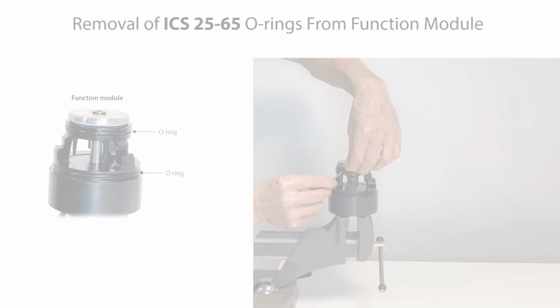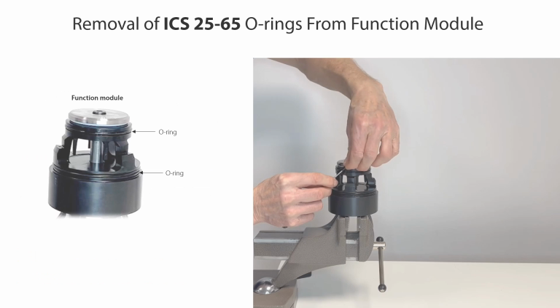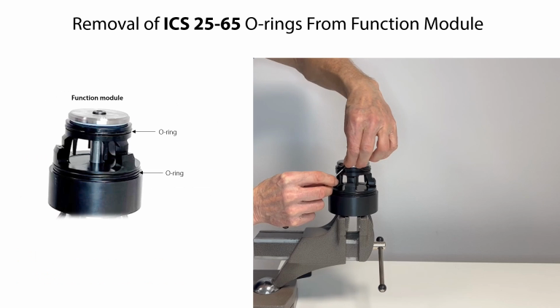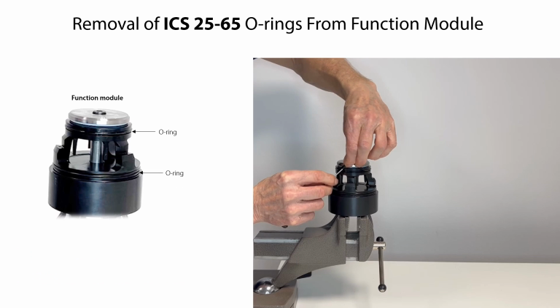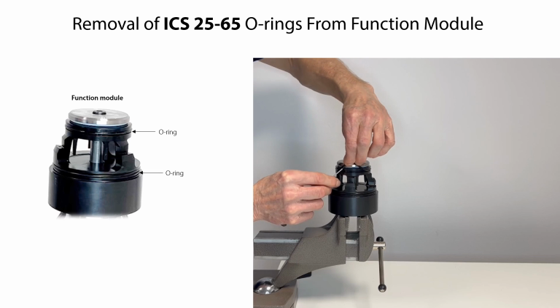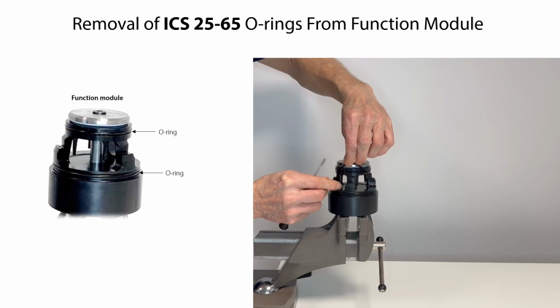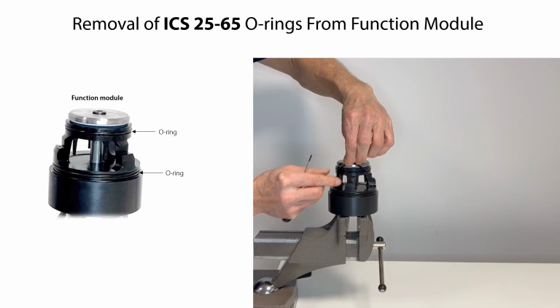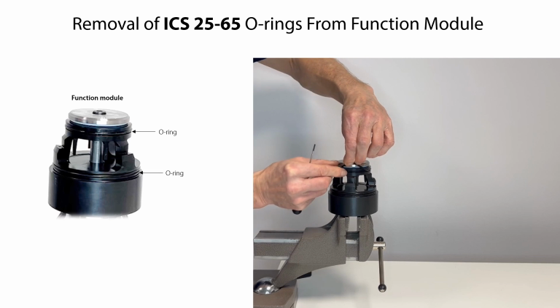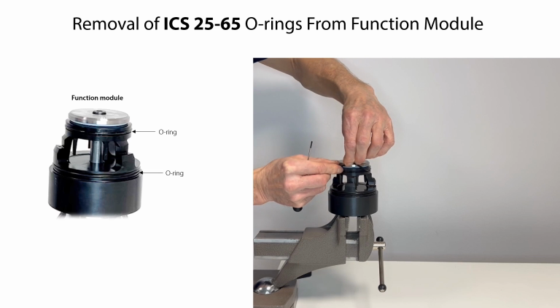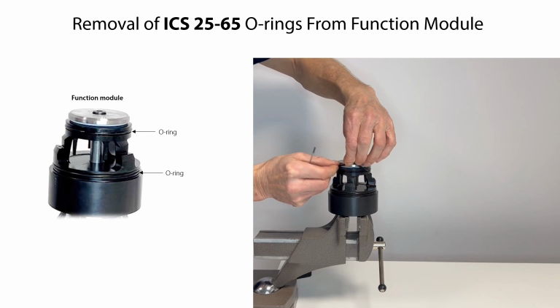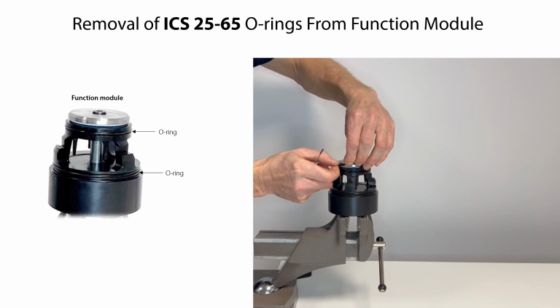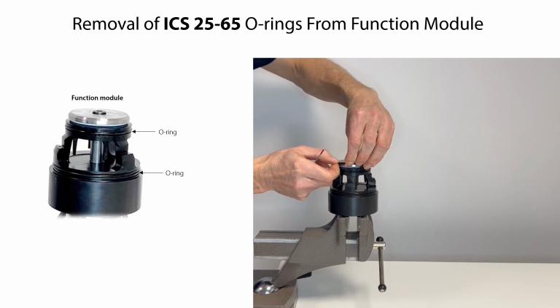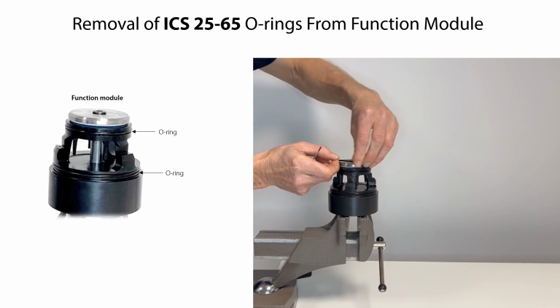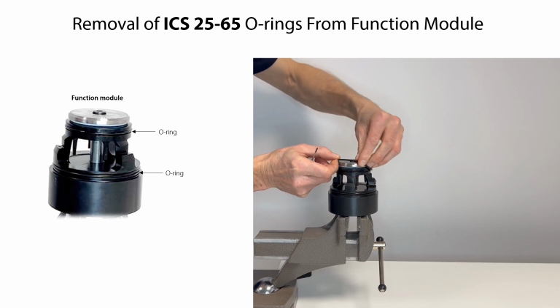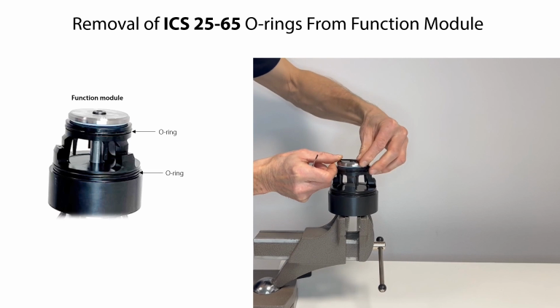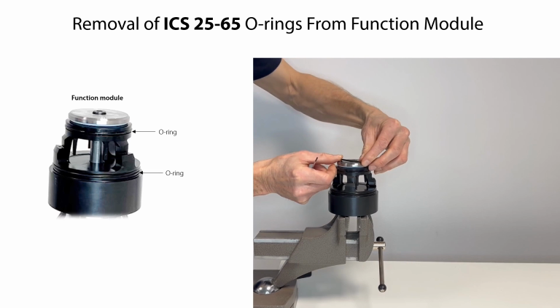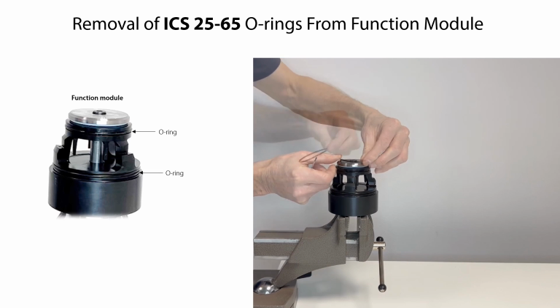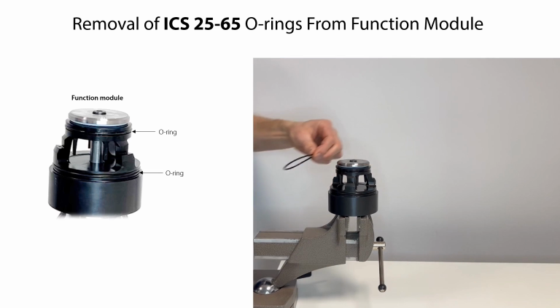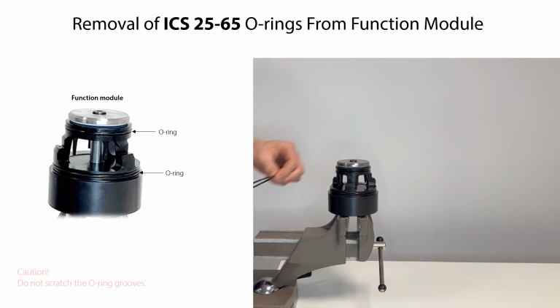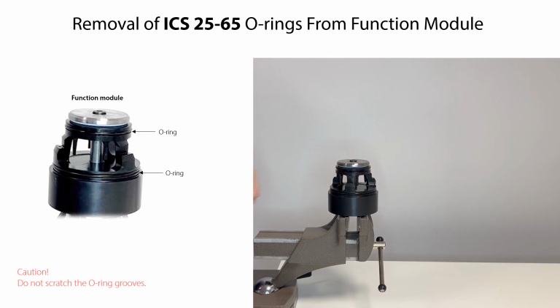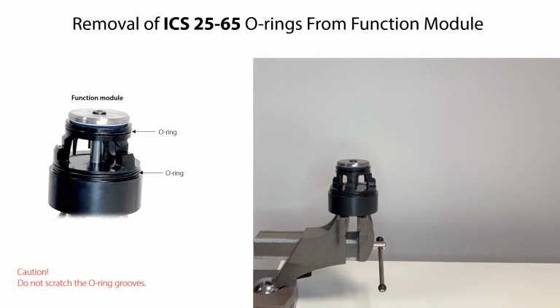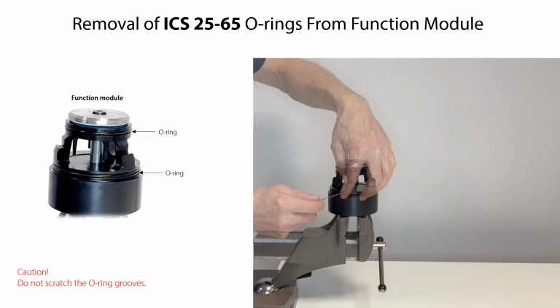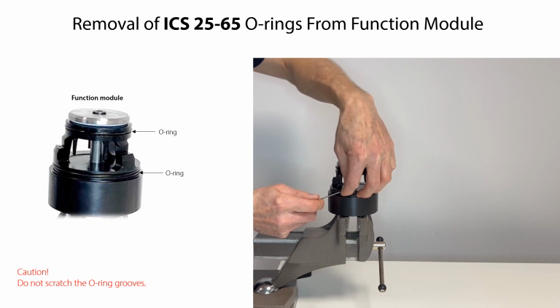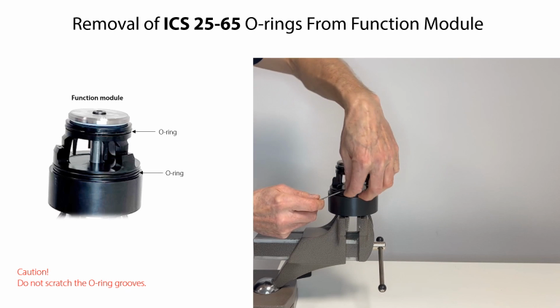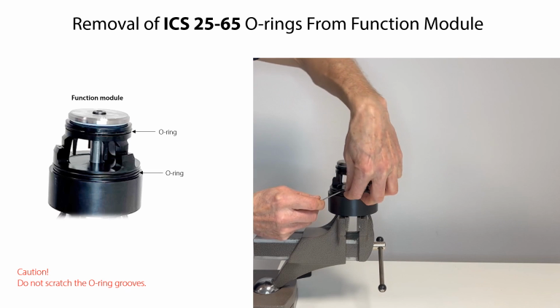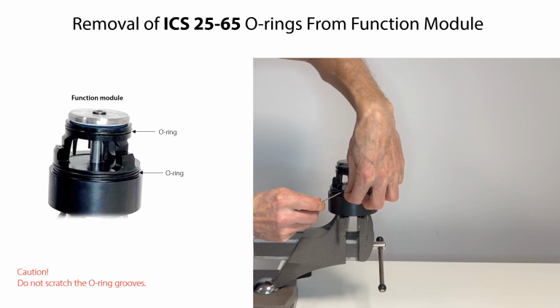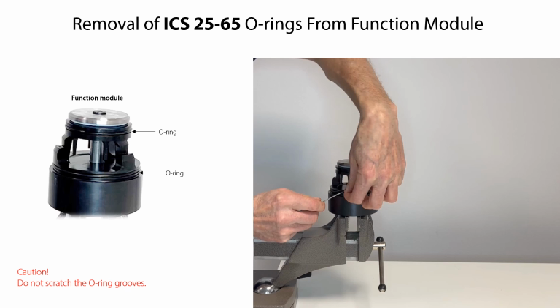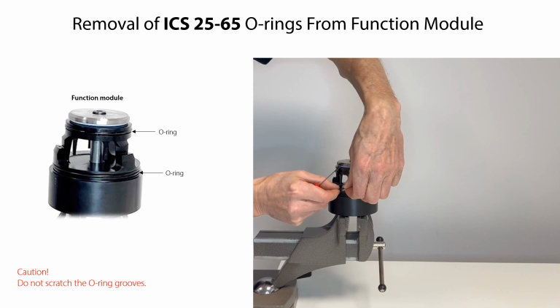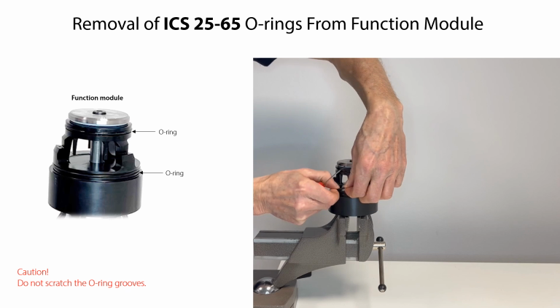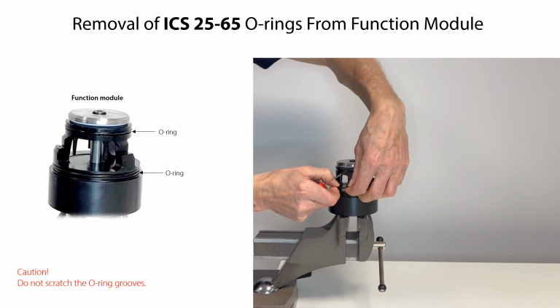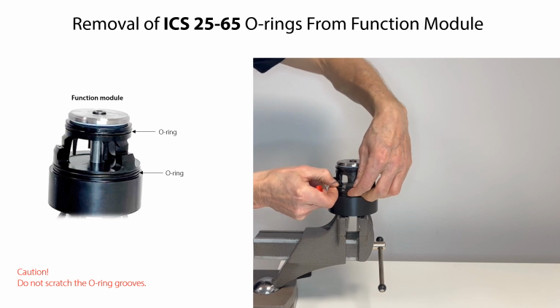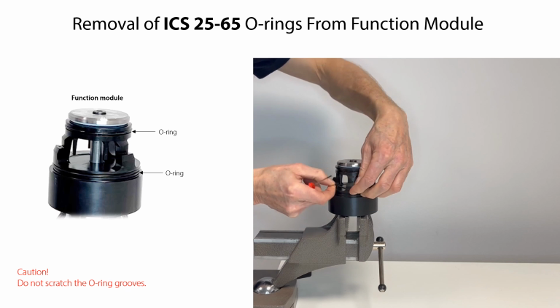Carefully remove the two o-rings from the function module. Be careful not to scratch and damage the o-ring grooves.